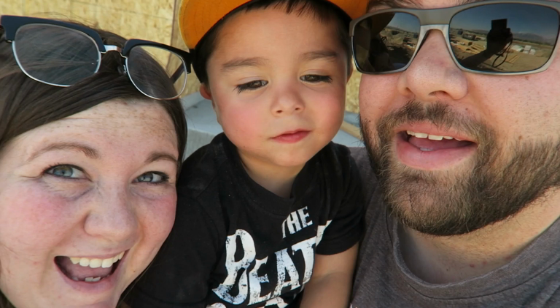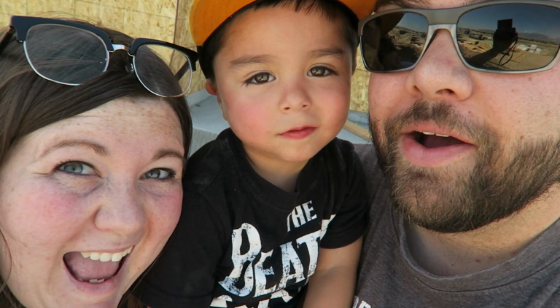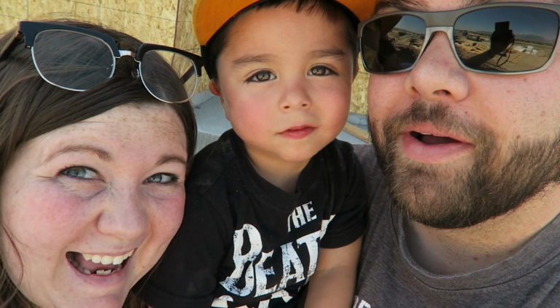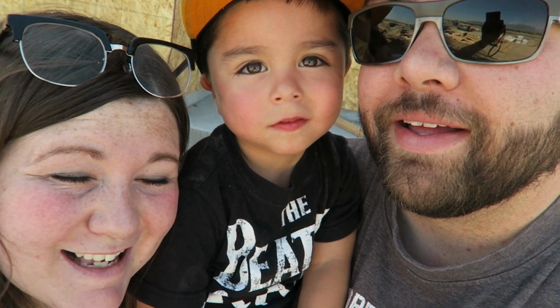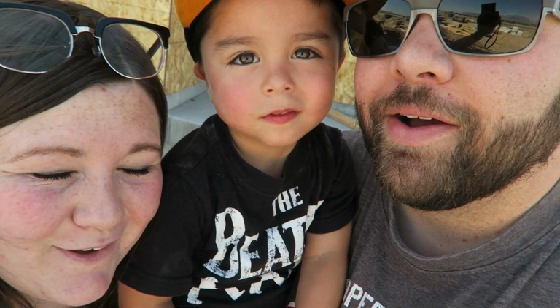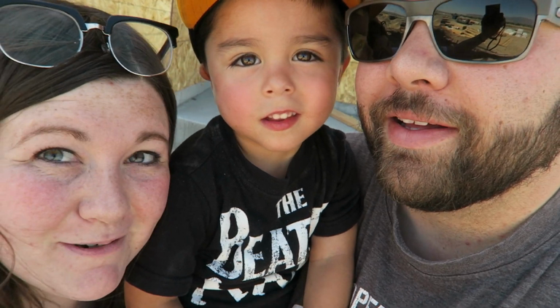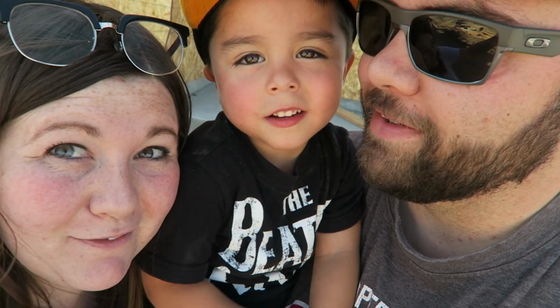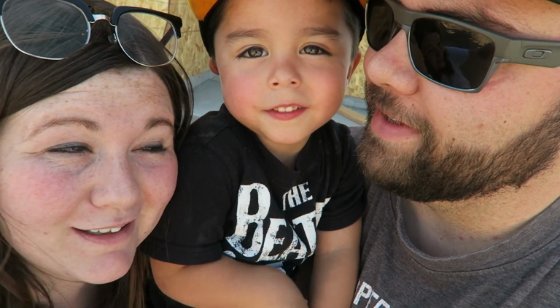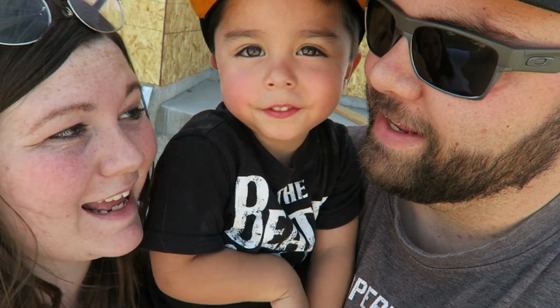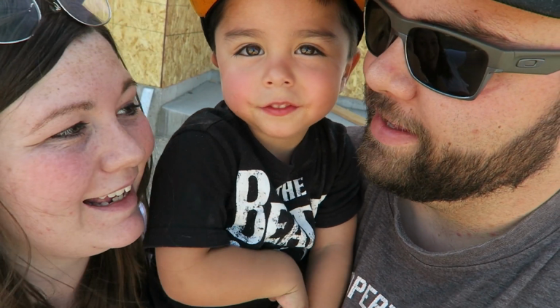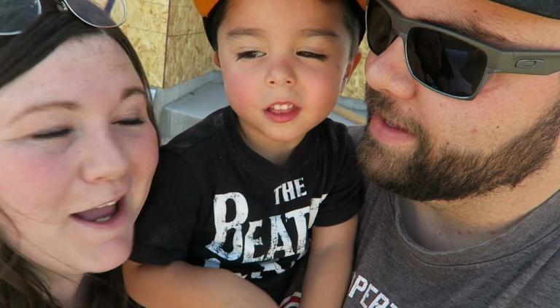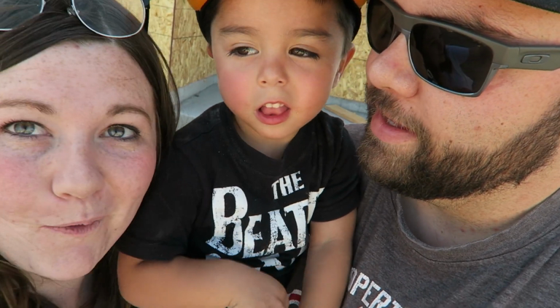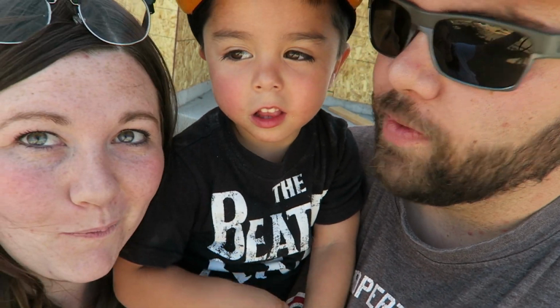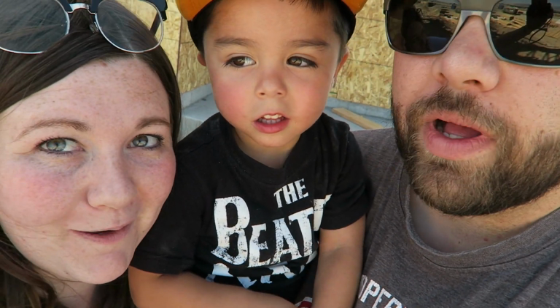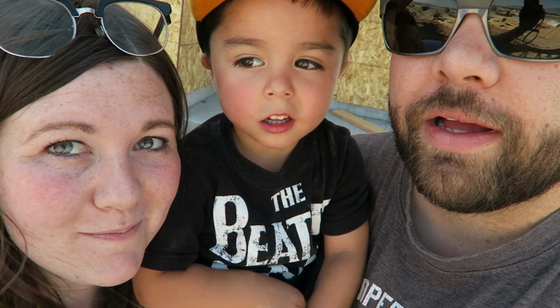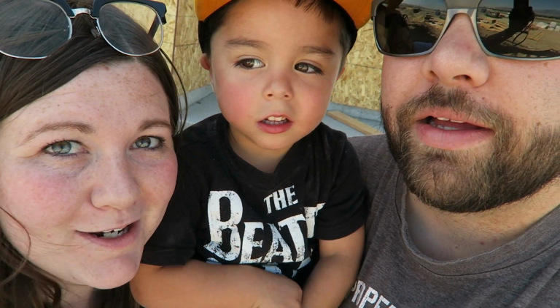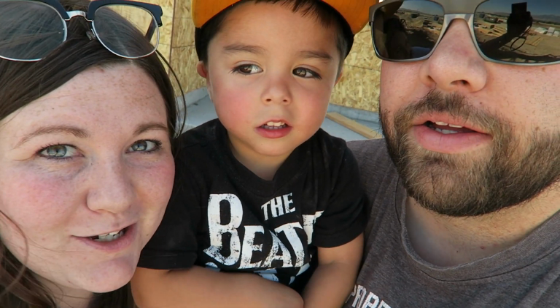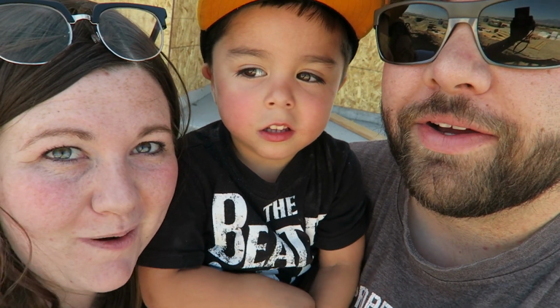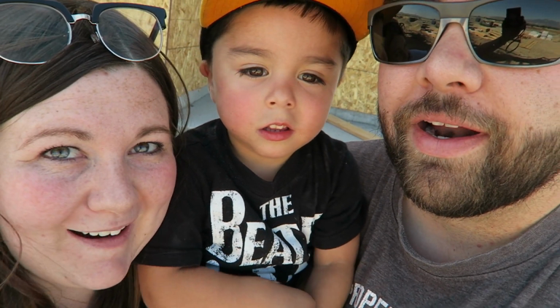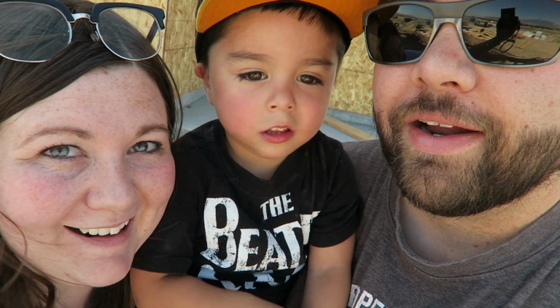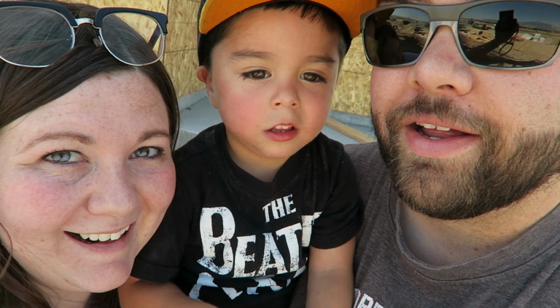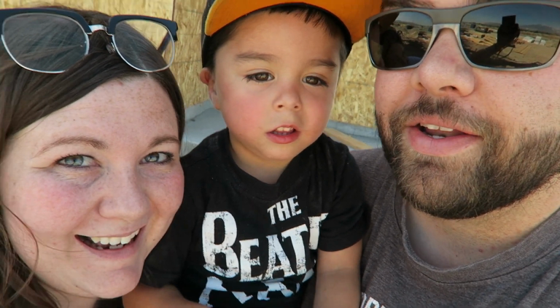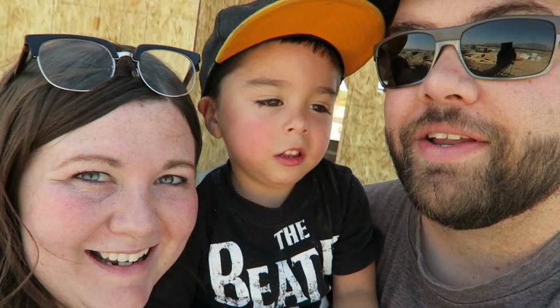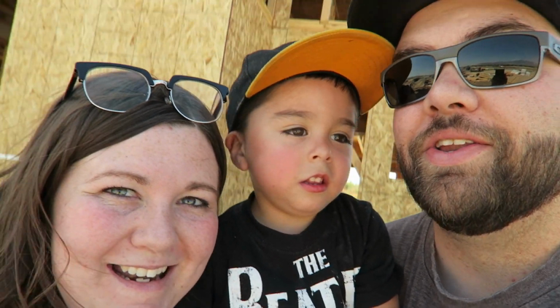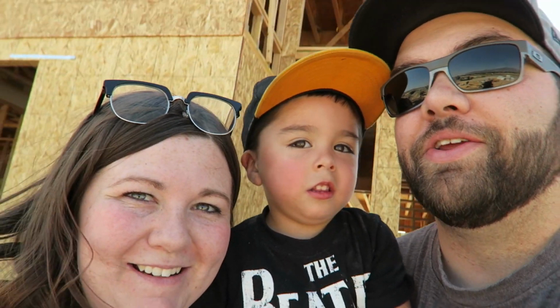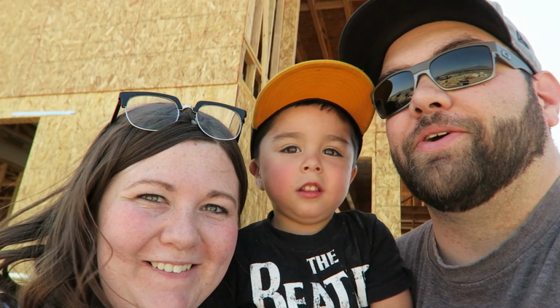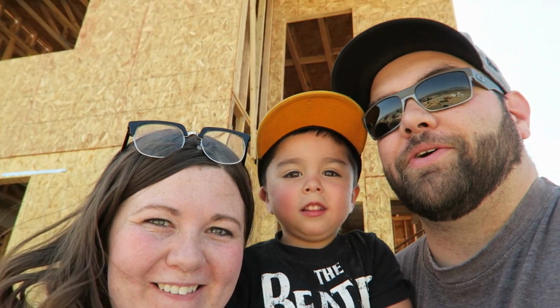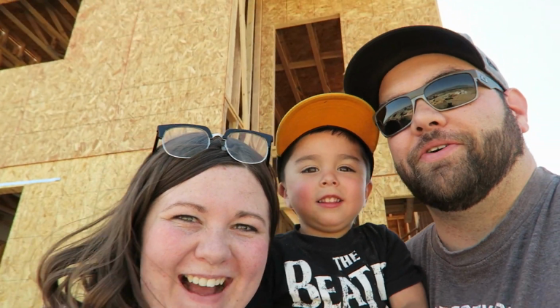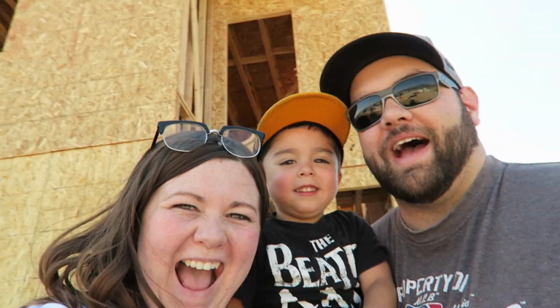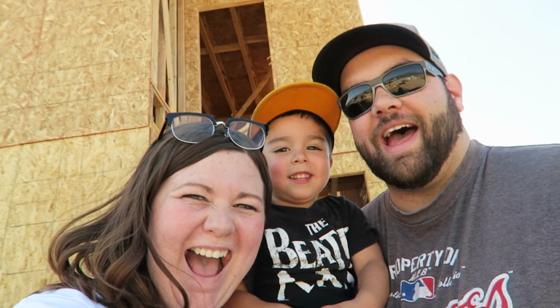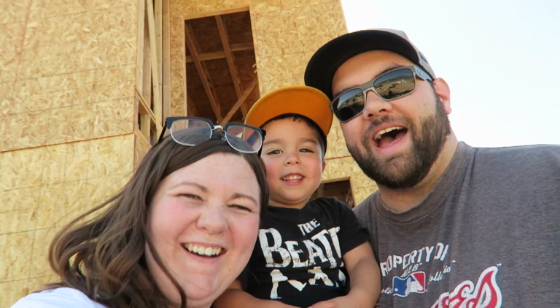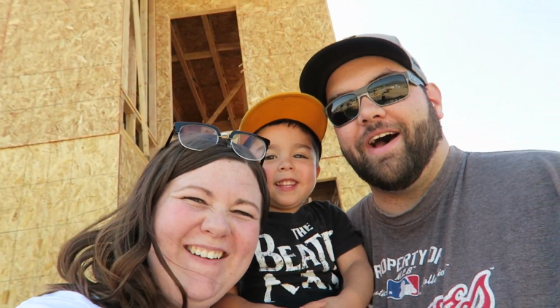Hey guys, welcome to the vlog today. Welcome to our new house!